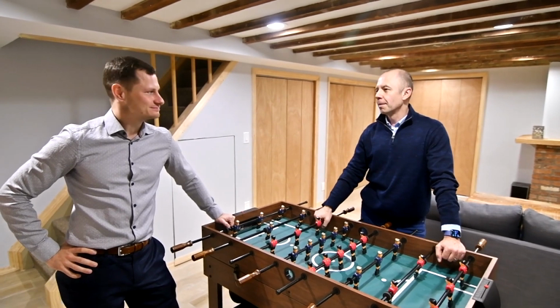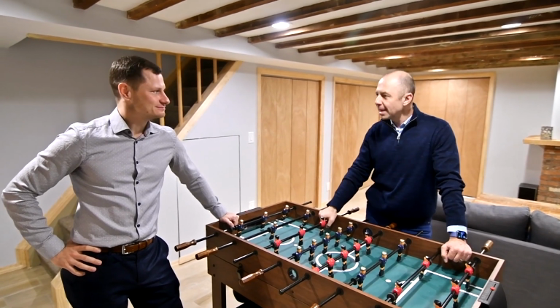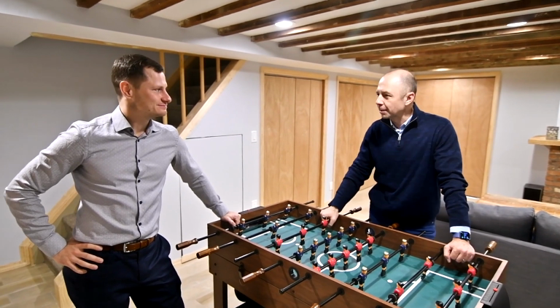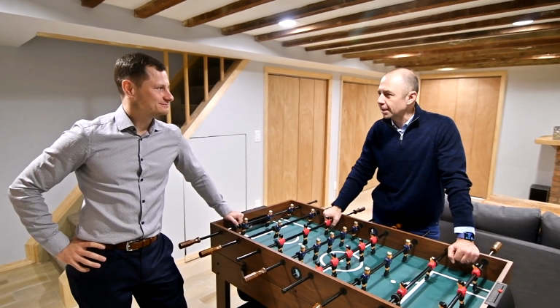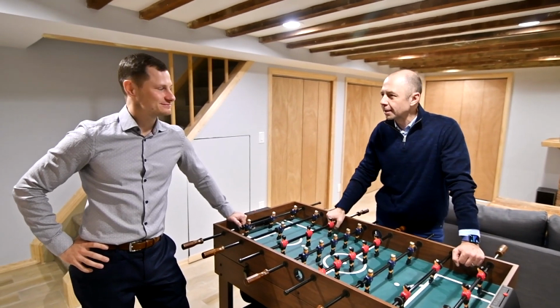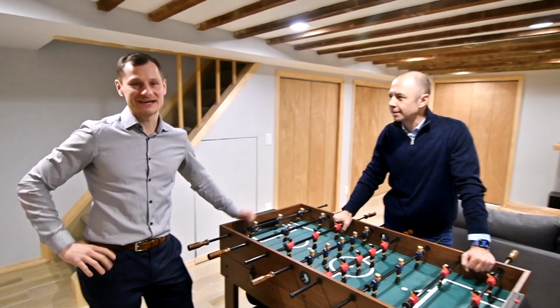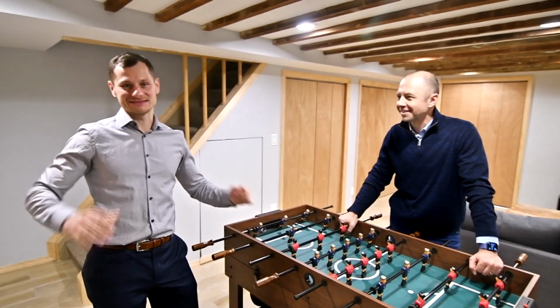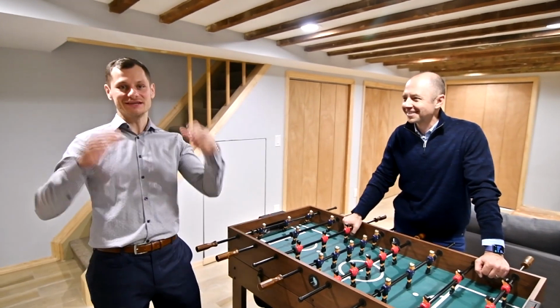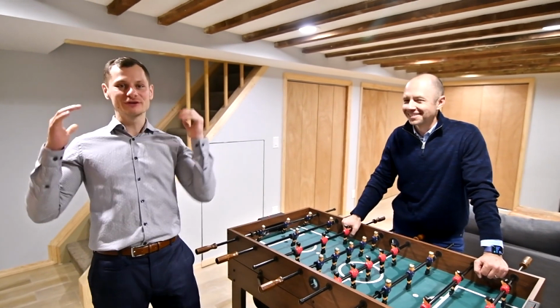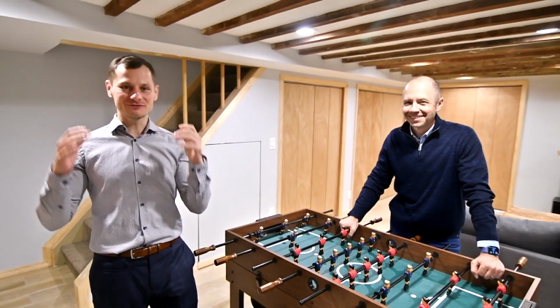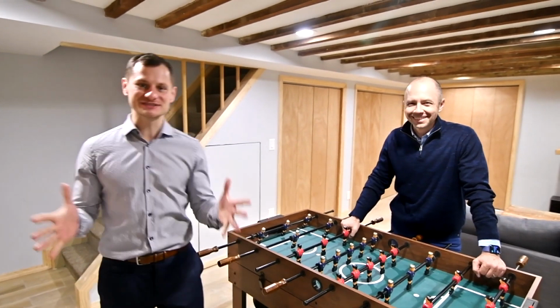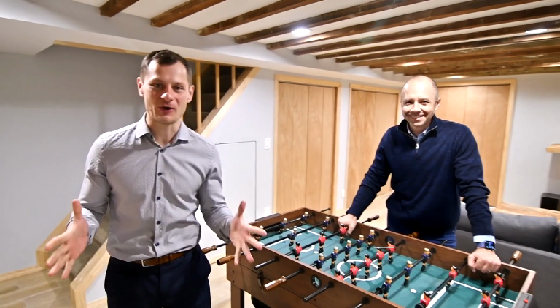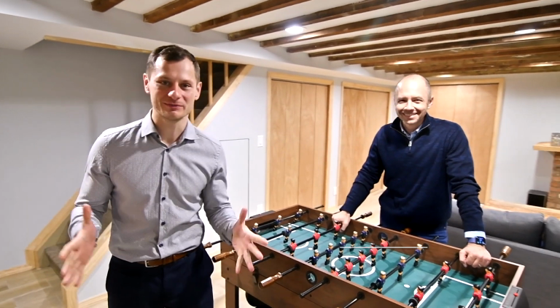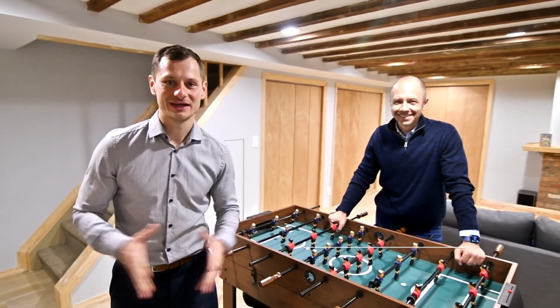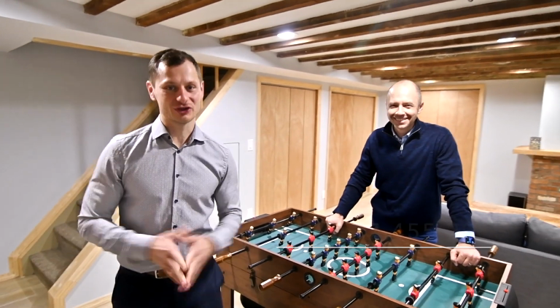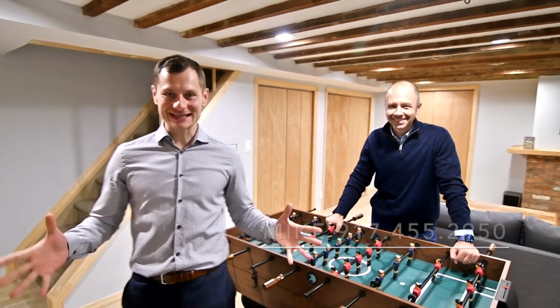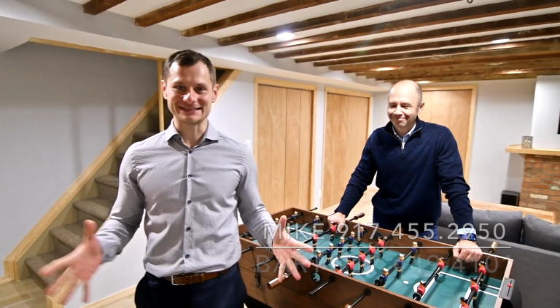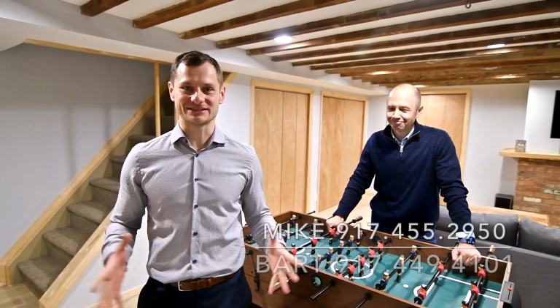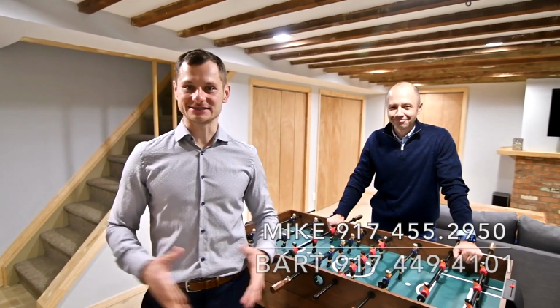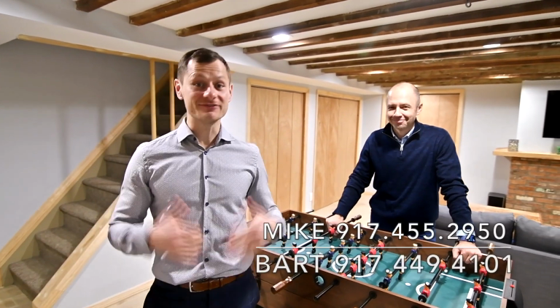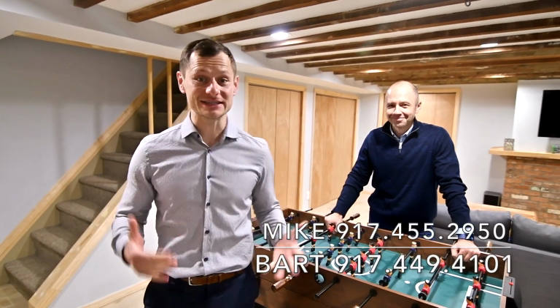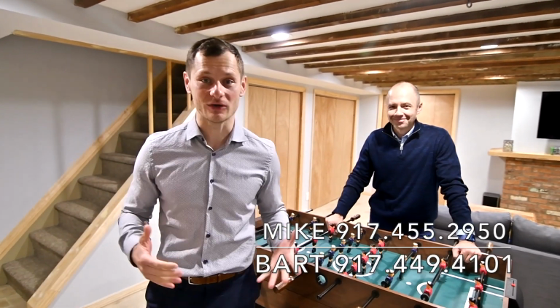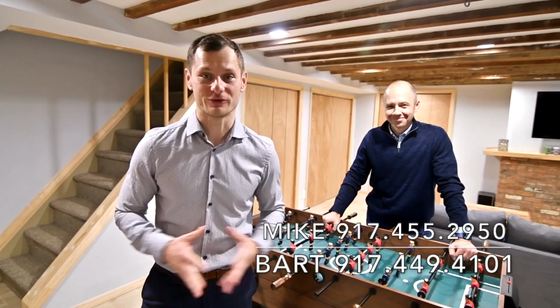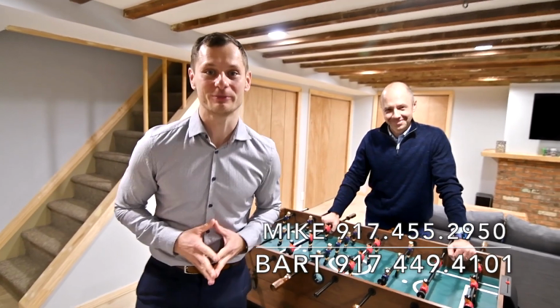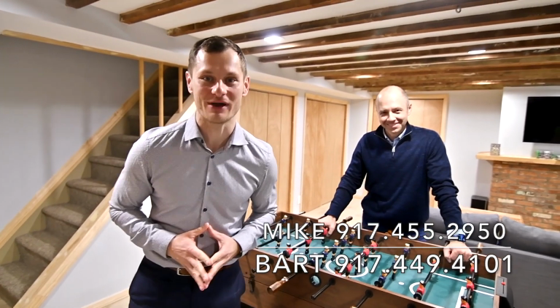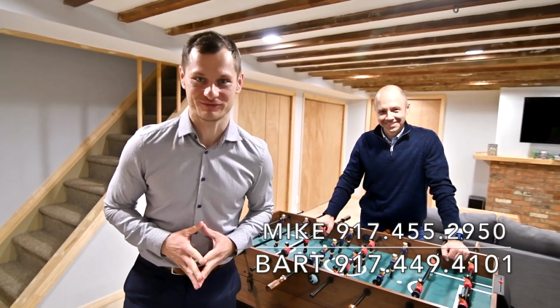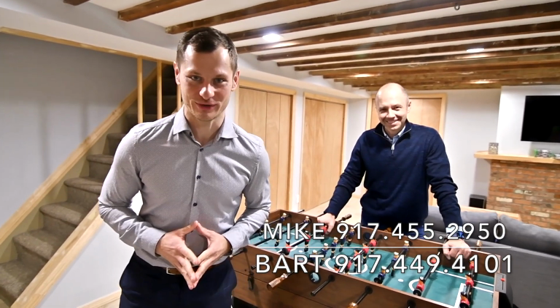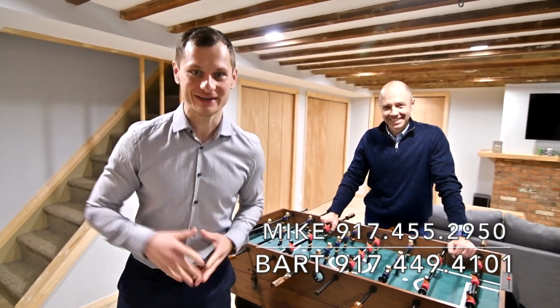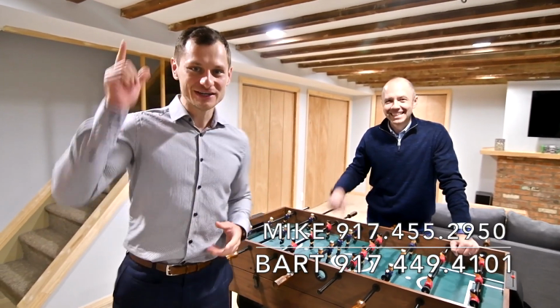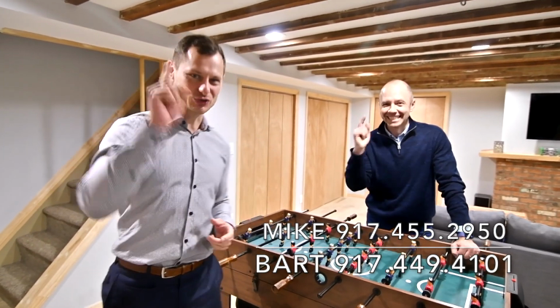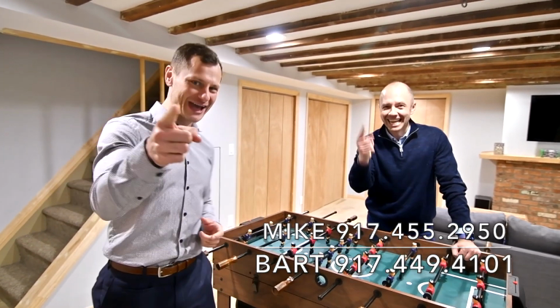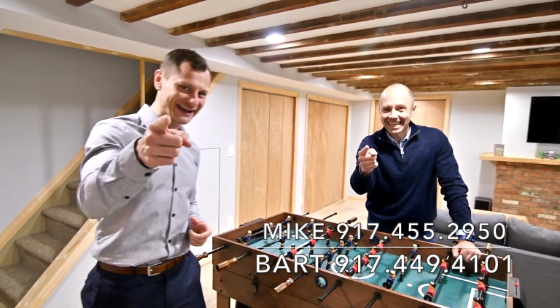Guys, if you love this home, don't hesitate. Just give us a call for your private viewing today. Good day!